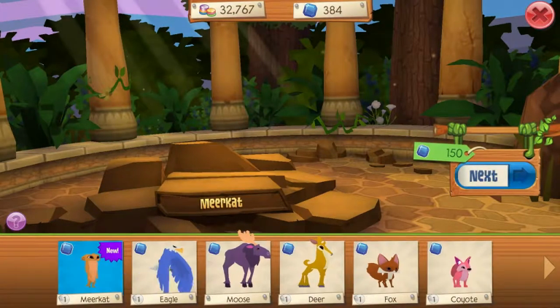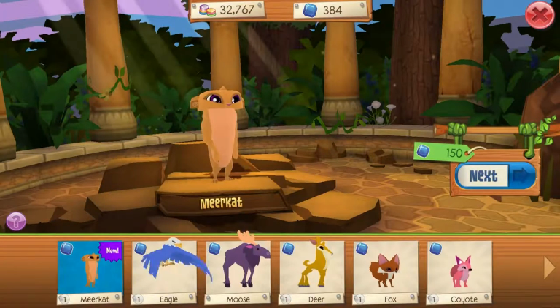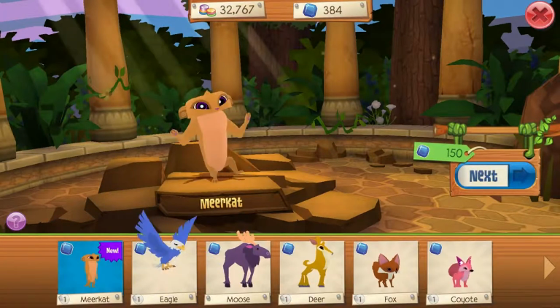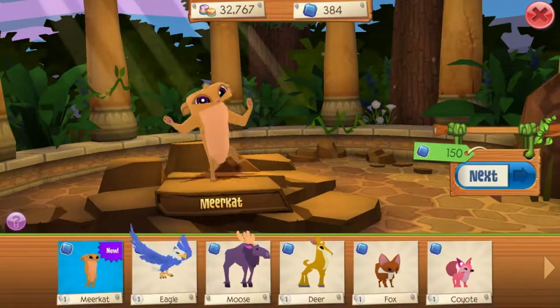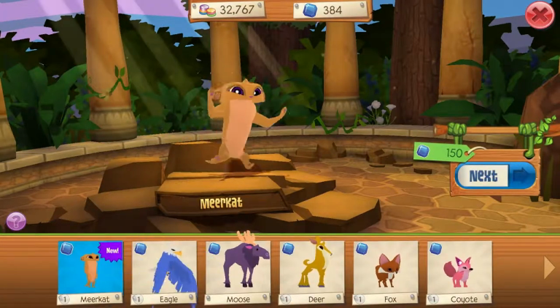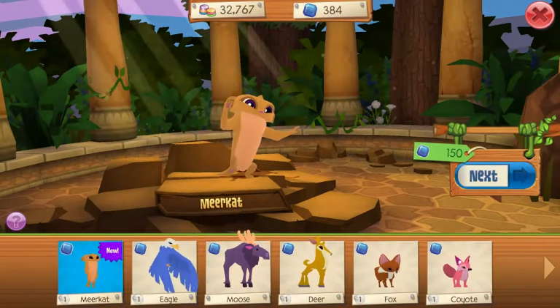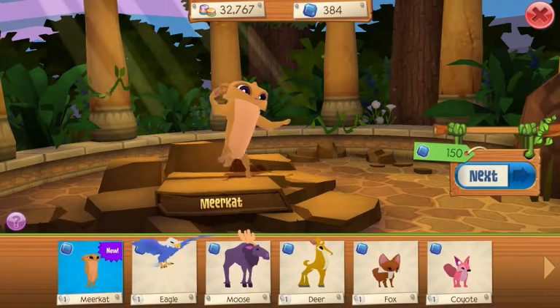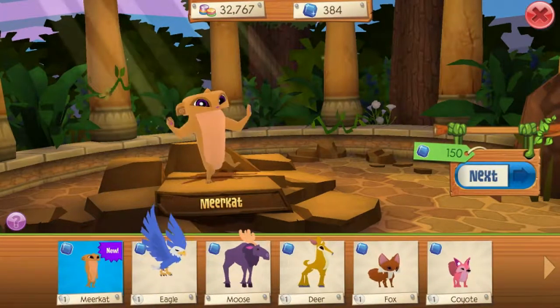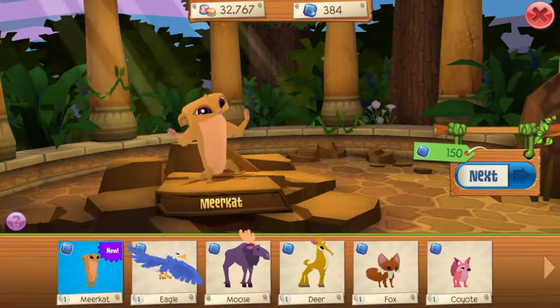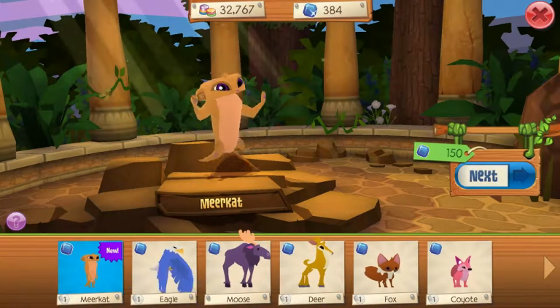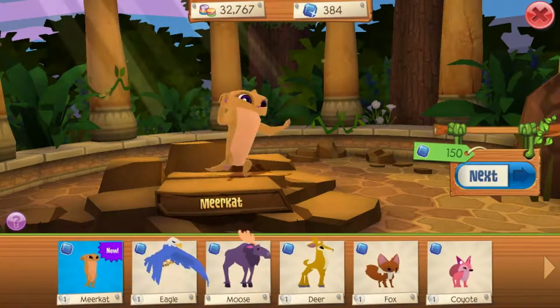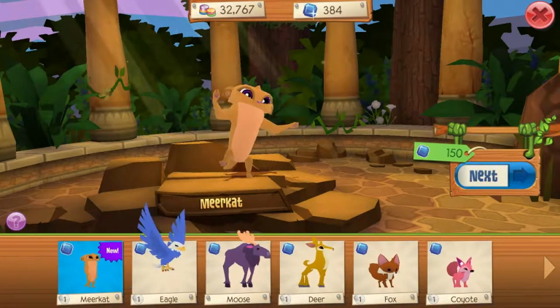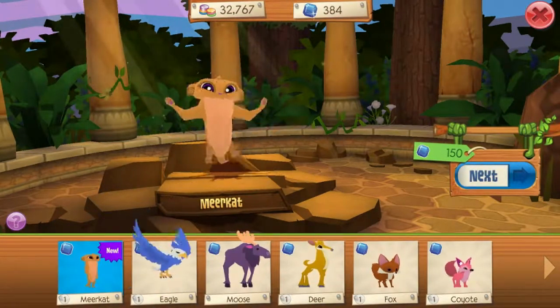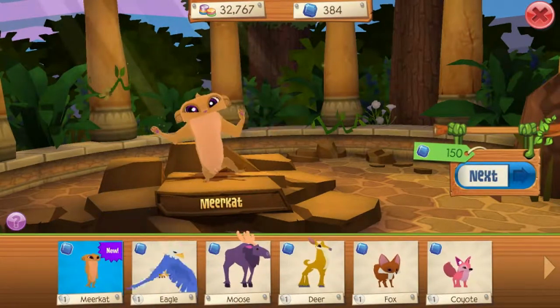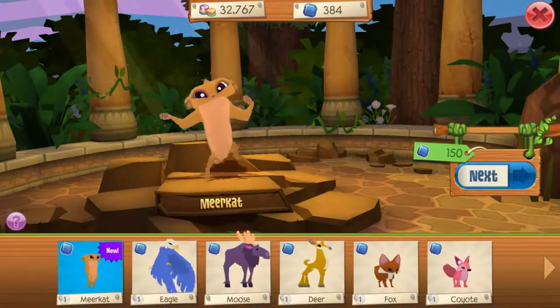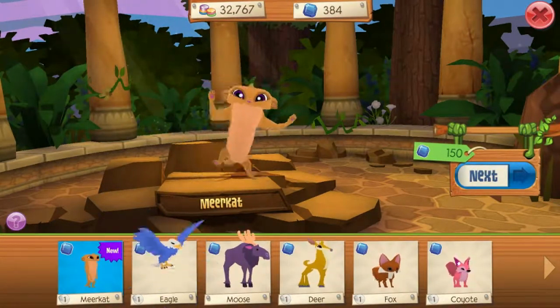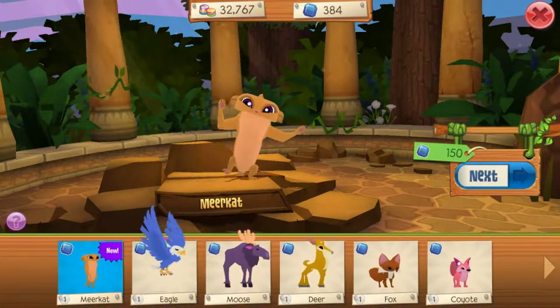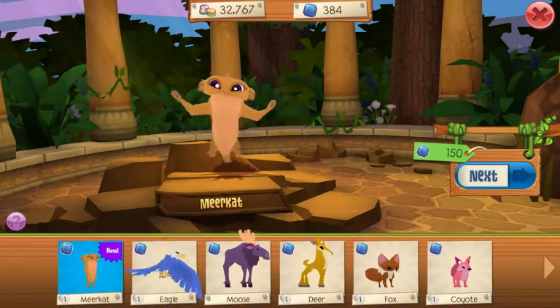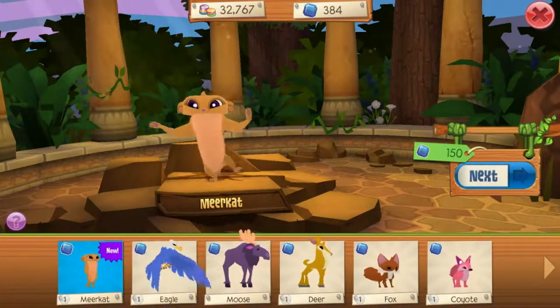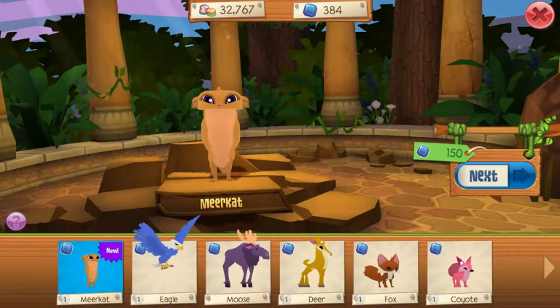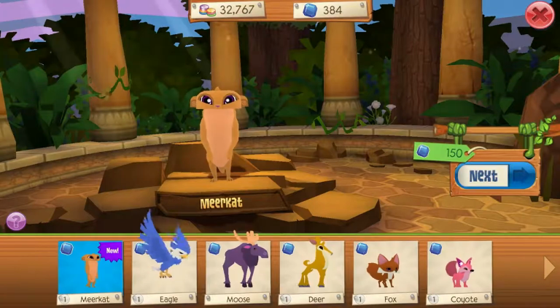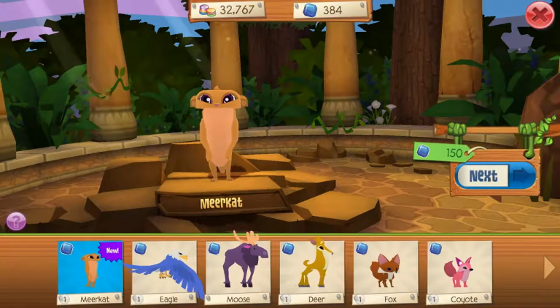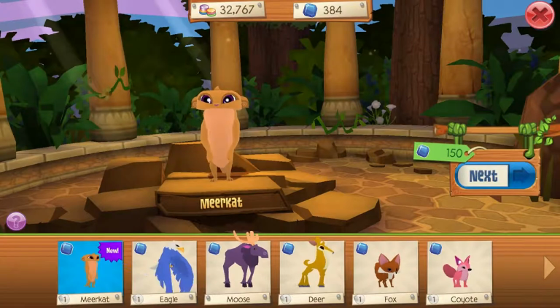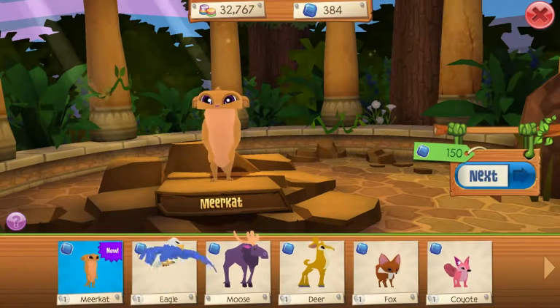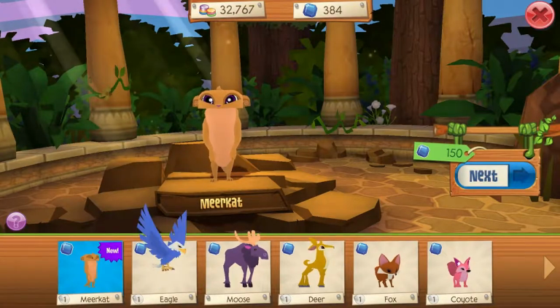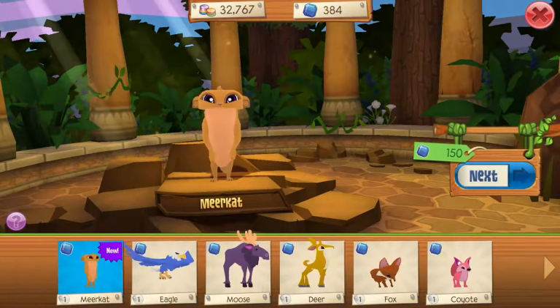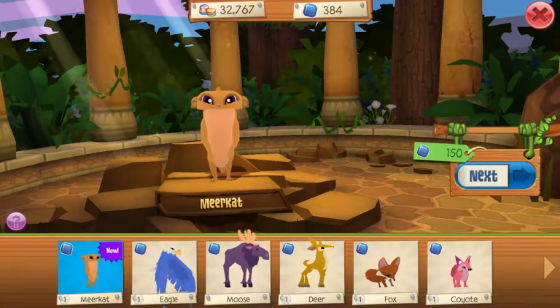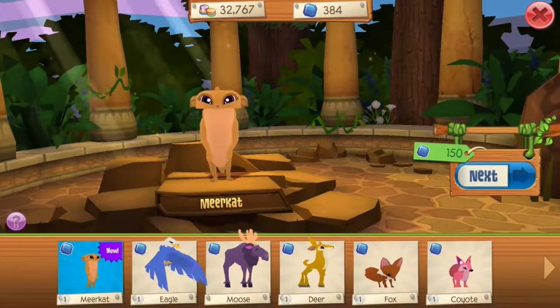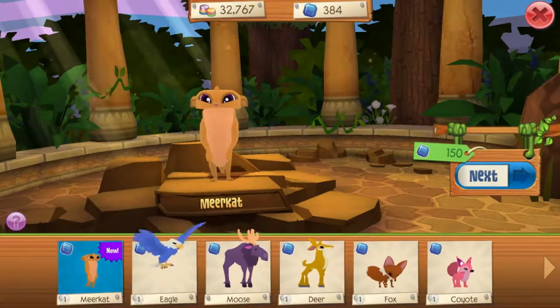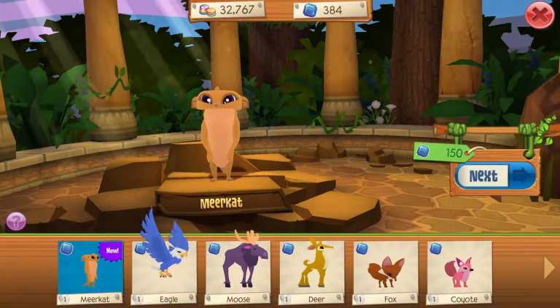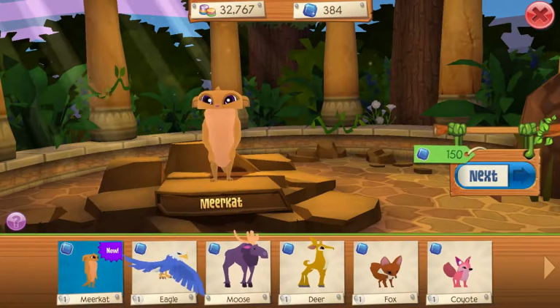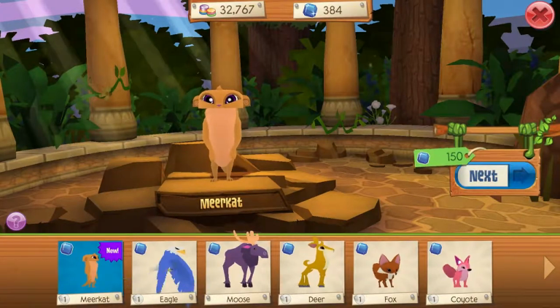It's interesting that the animal is so human-like in the way it stands and poses.